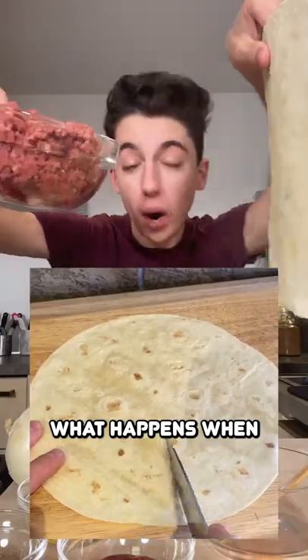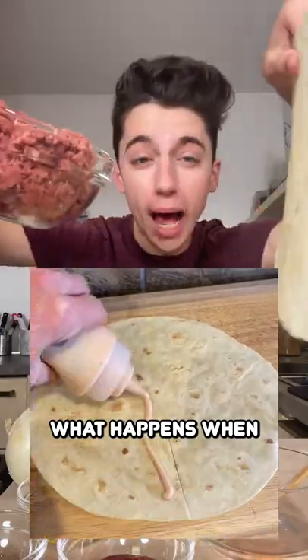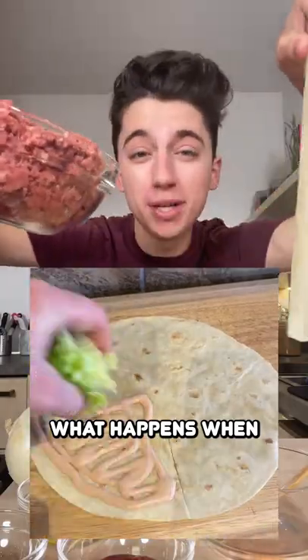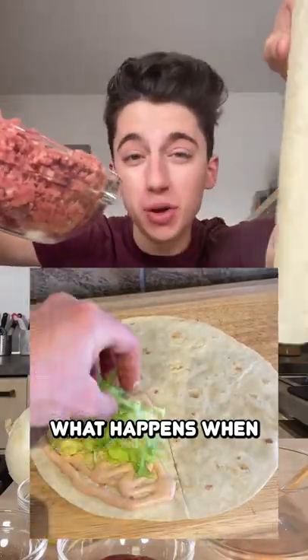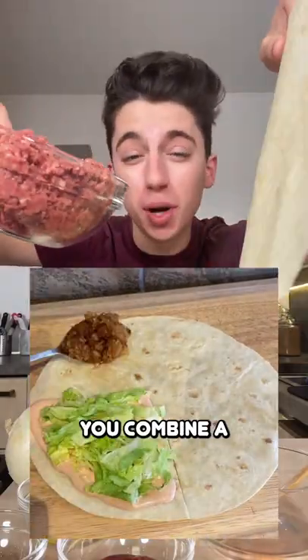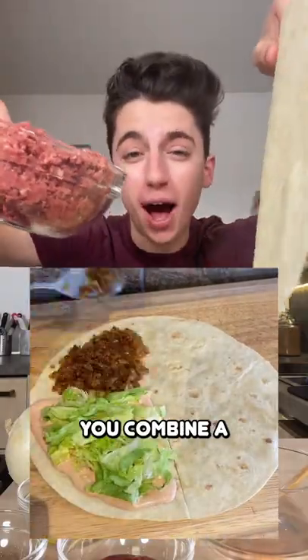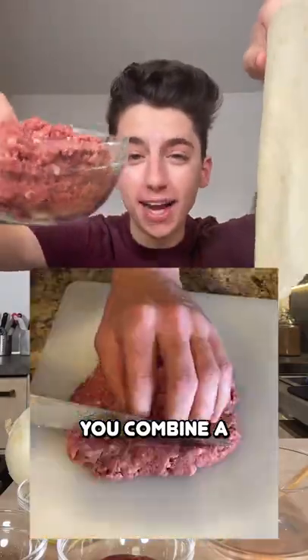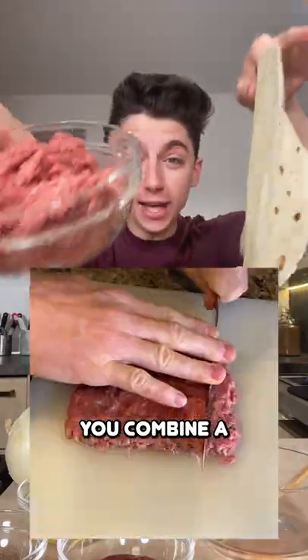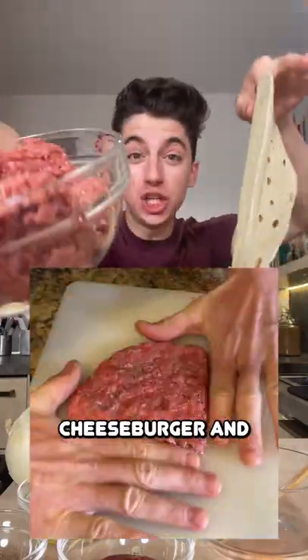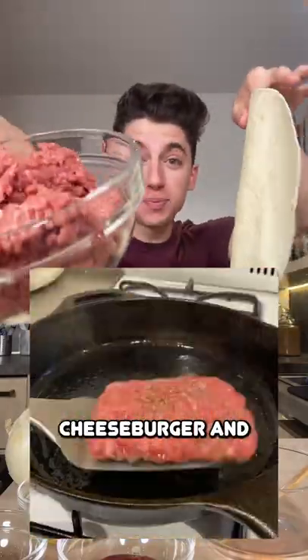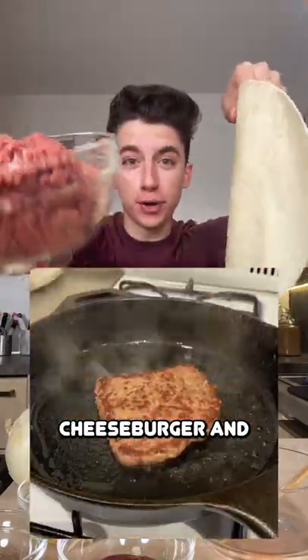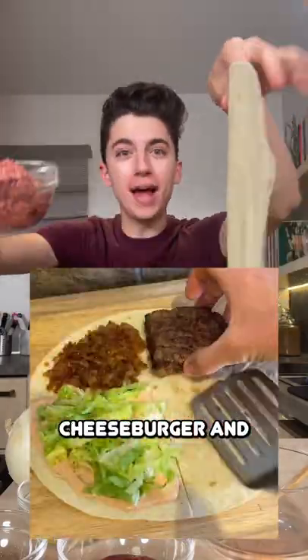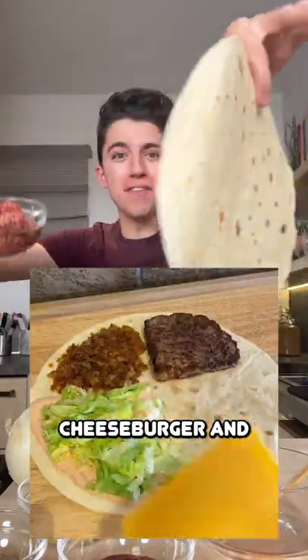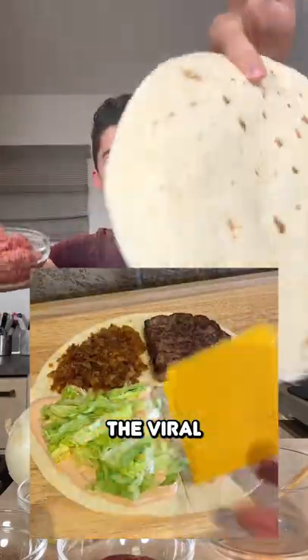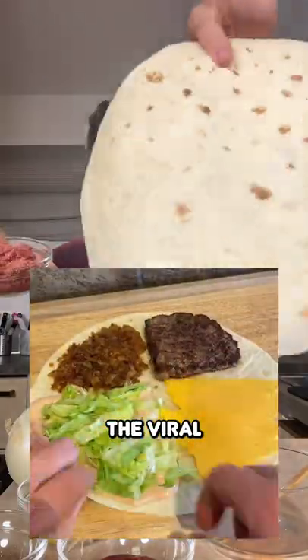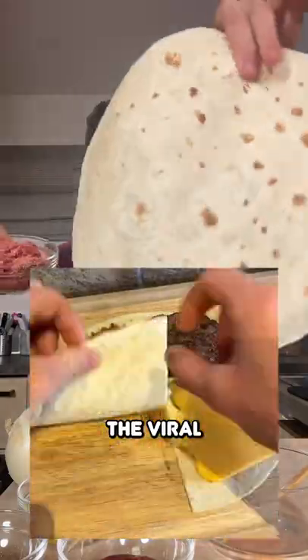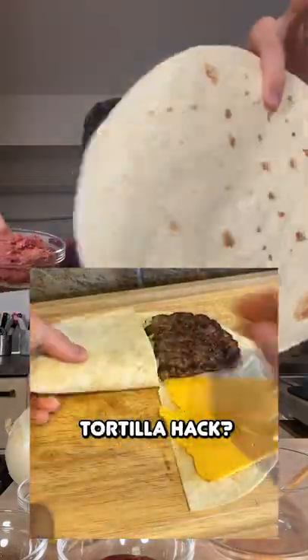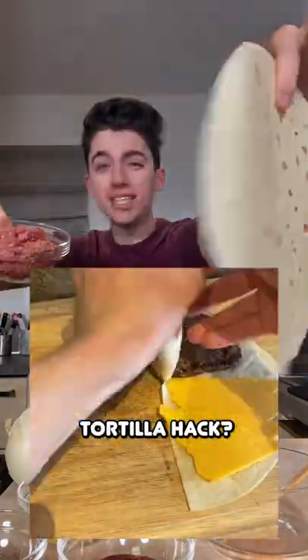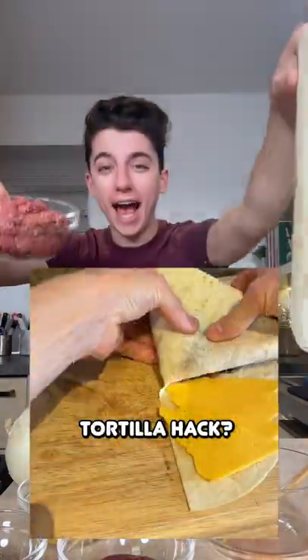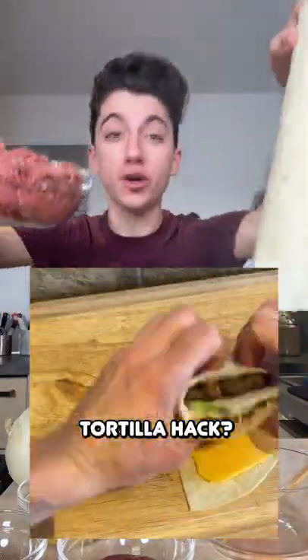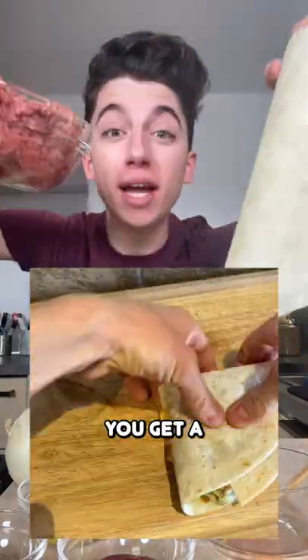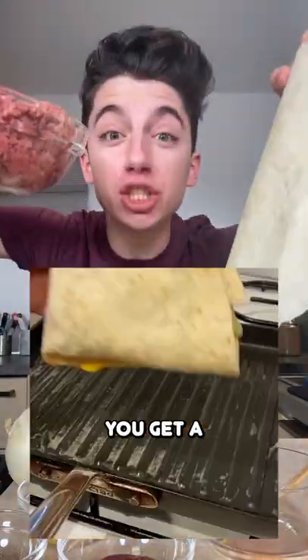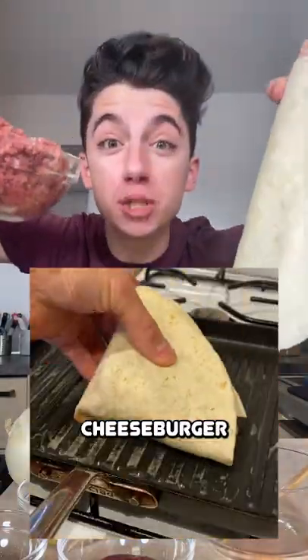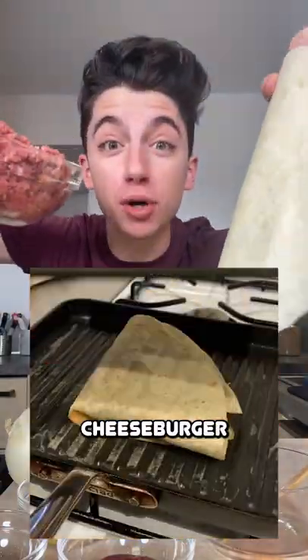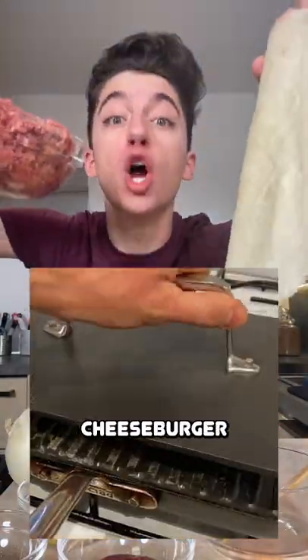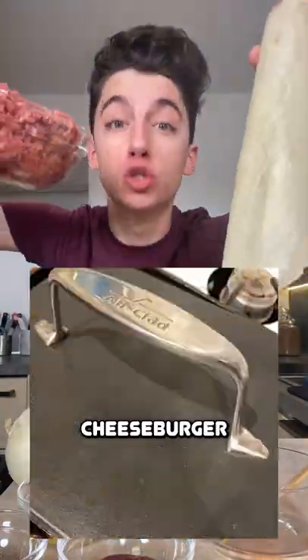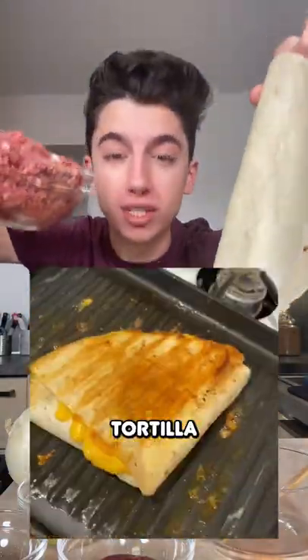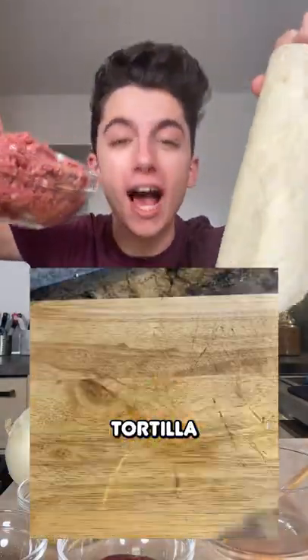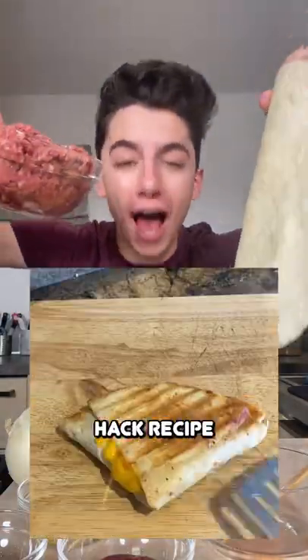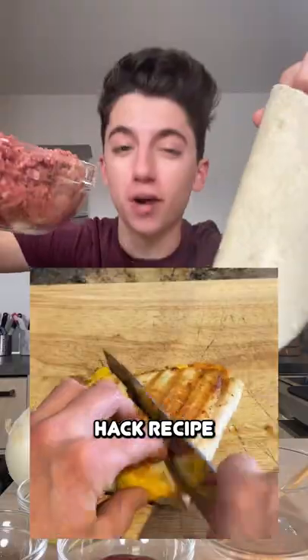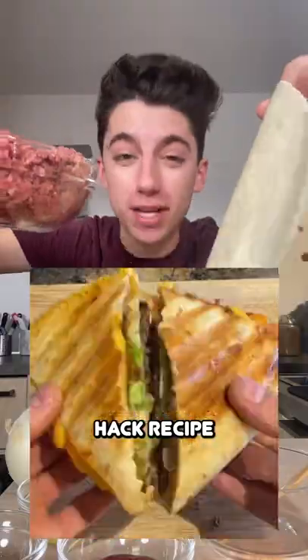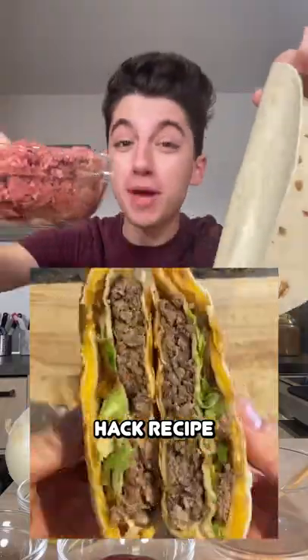What happens when you combine a cheeseburger and the viral tortilla hack? You get a cheeseburger tortilla hack recipe.